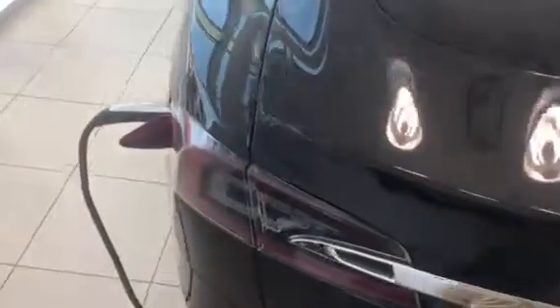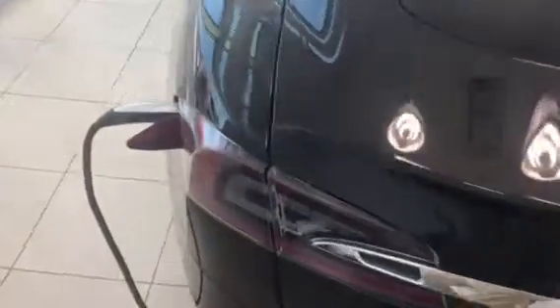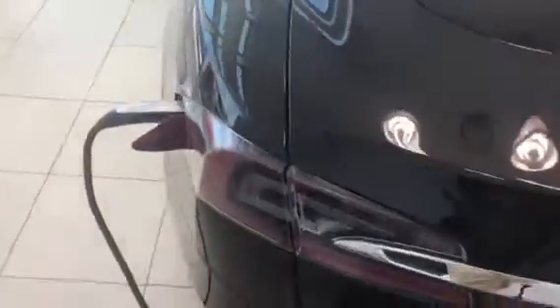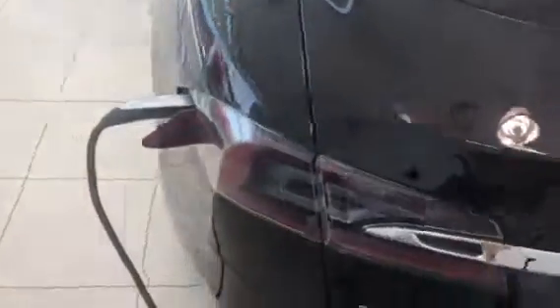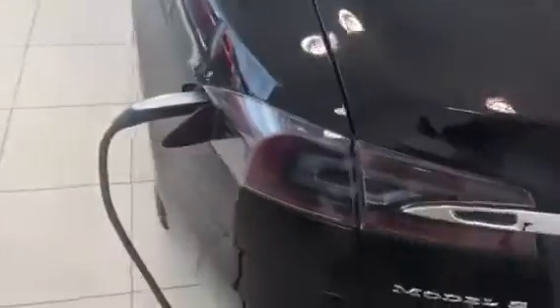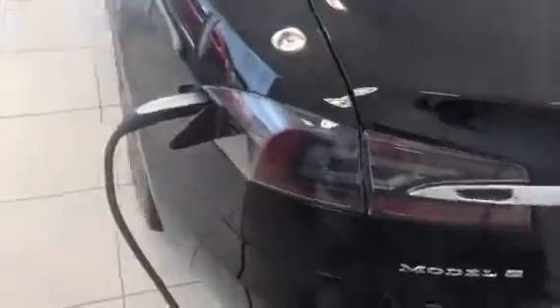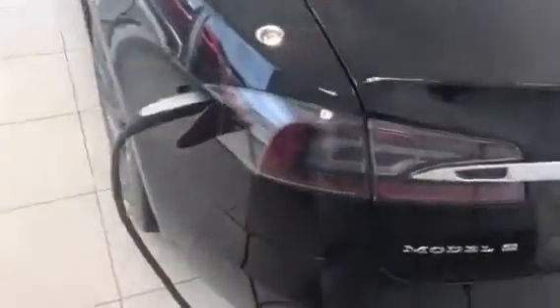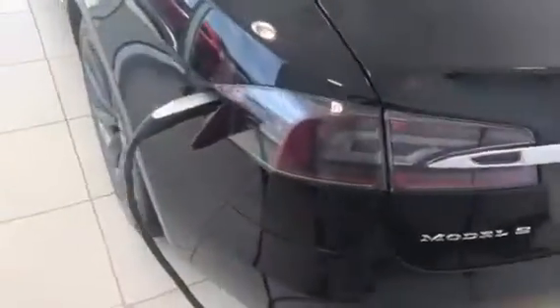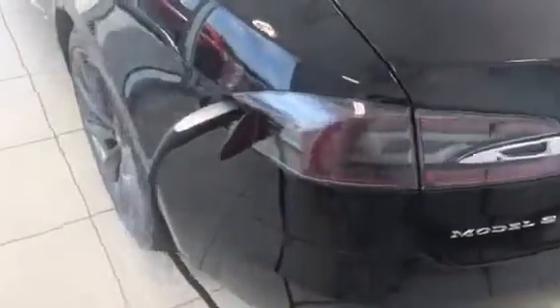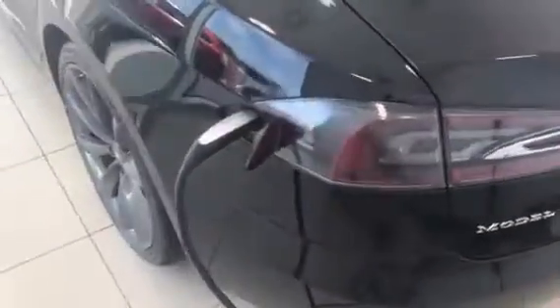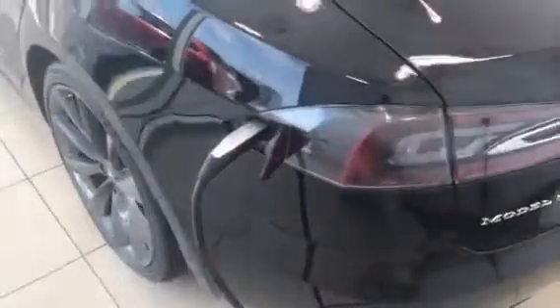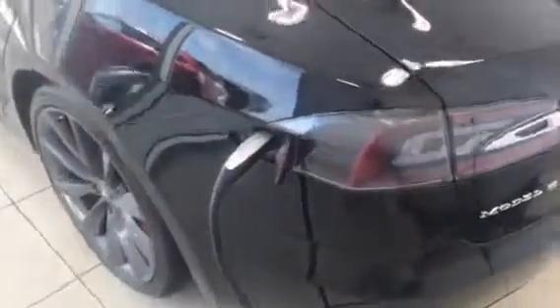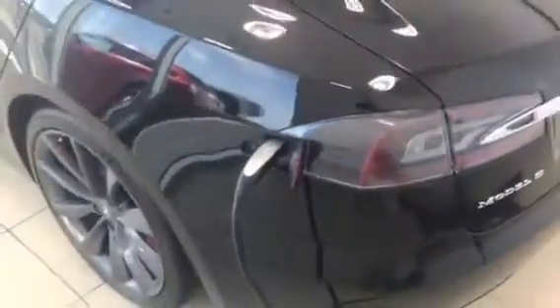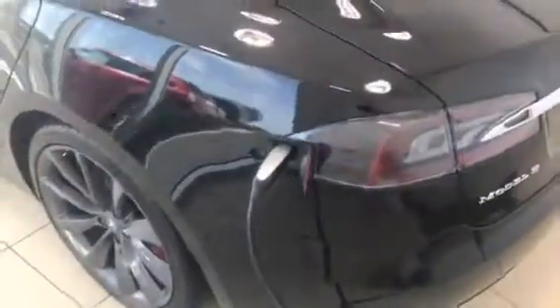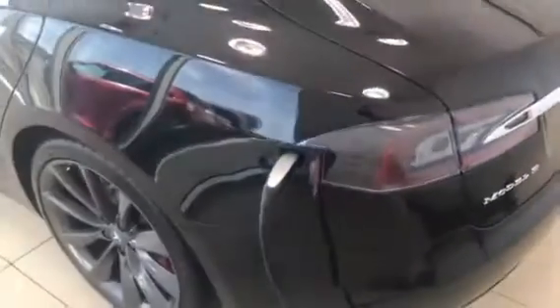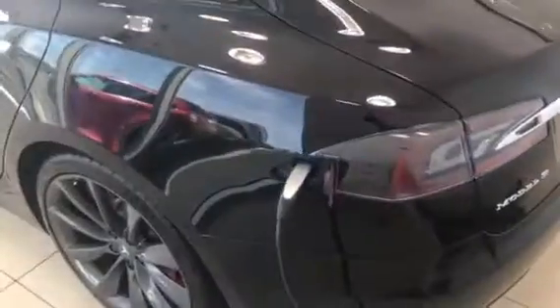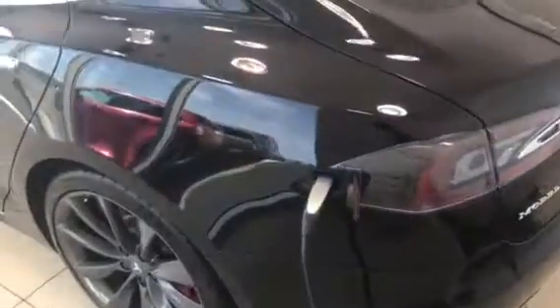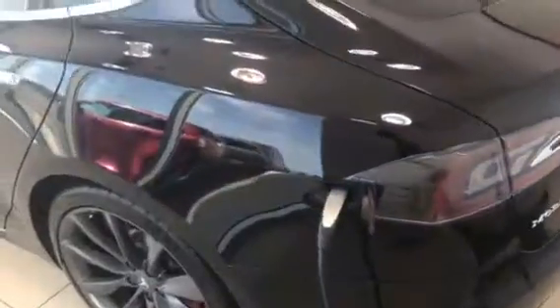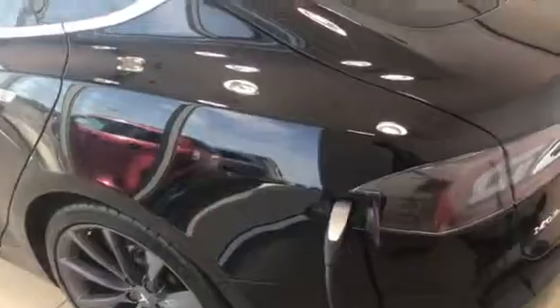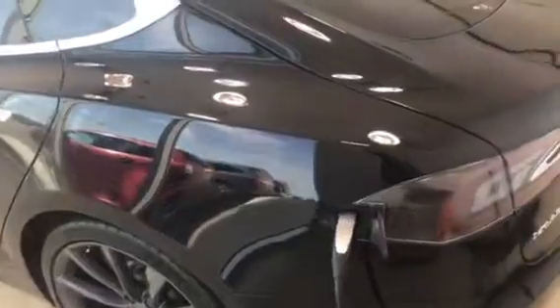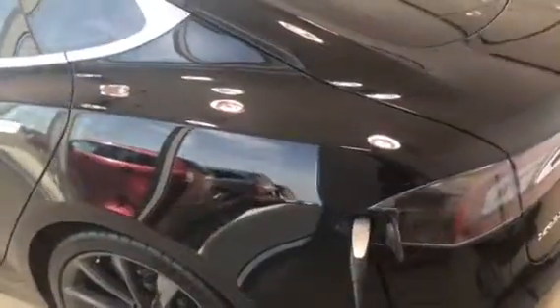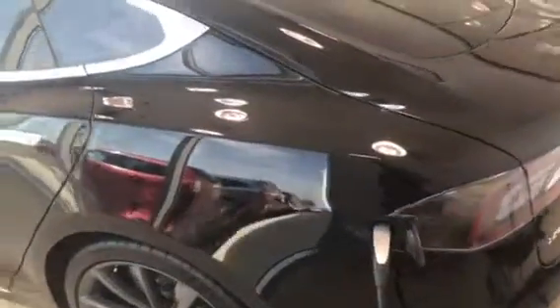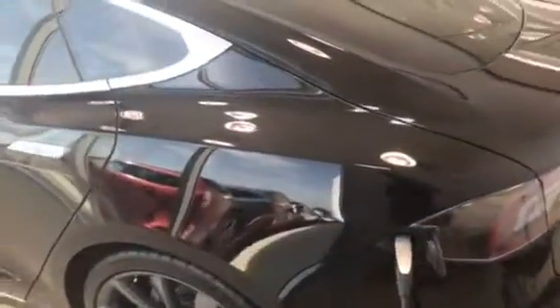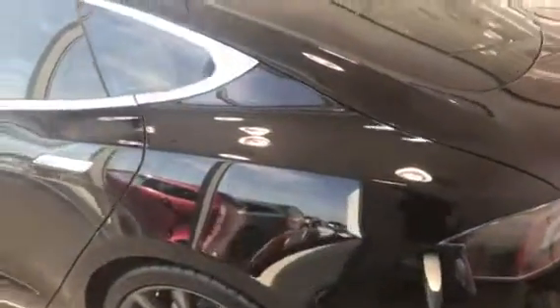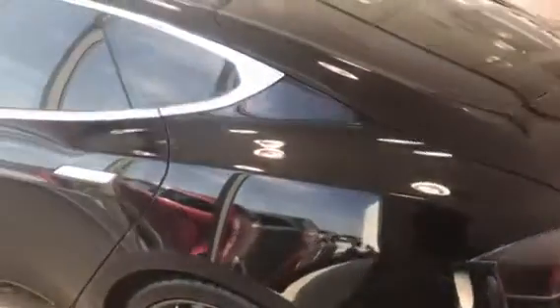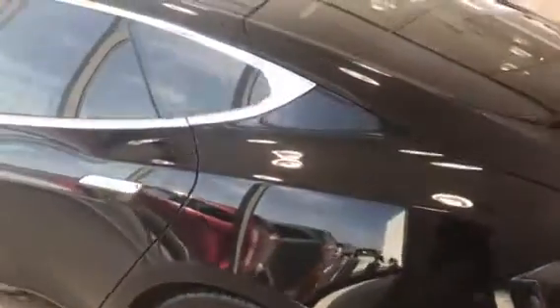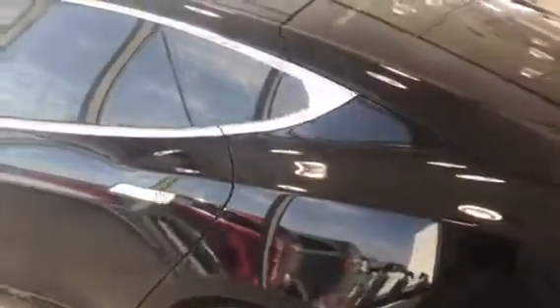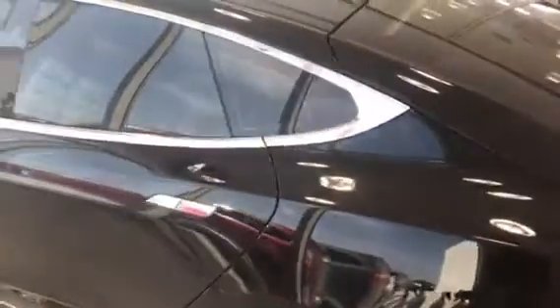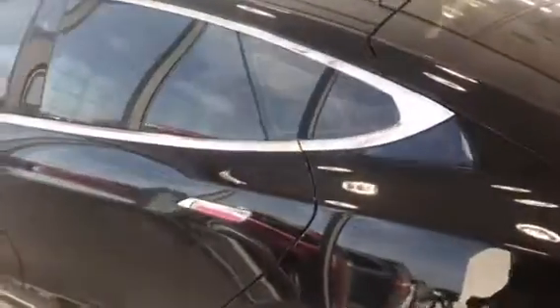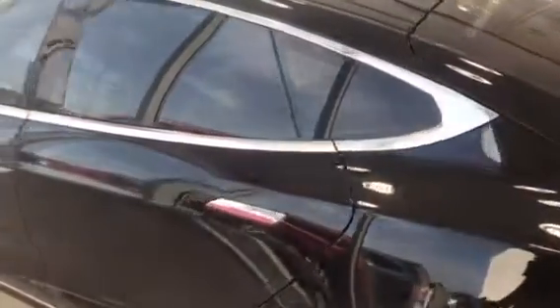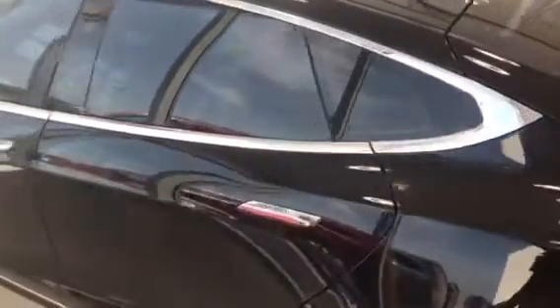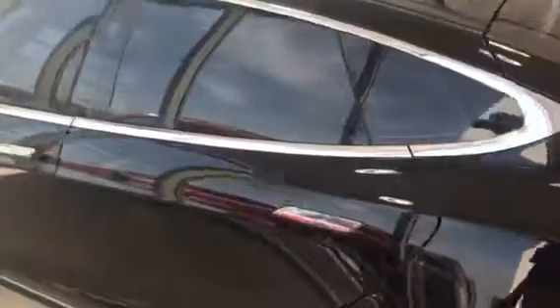We're actually charging it up right now. It's completely electric — it does not require any gas at all.